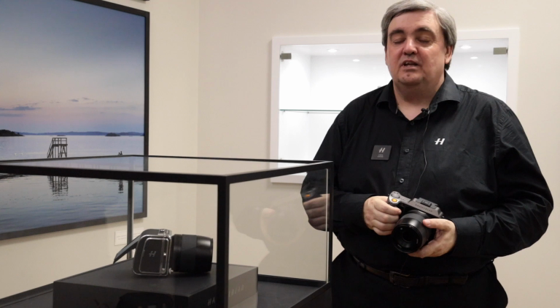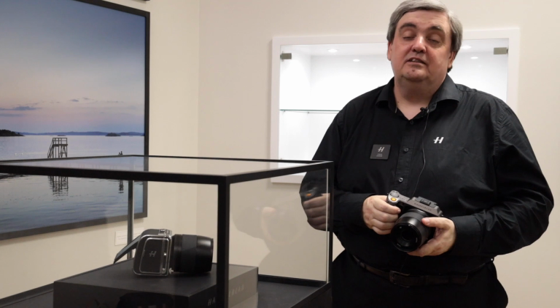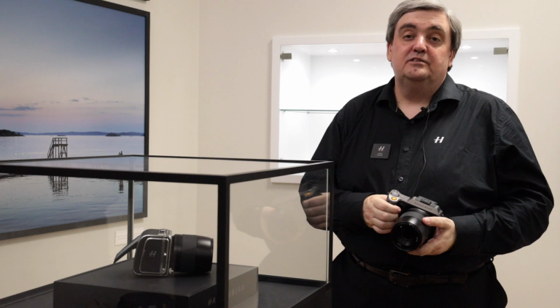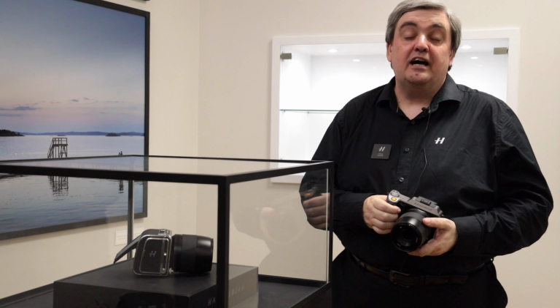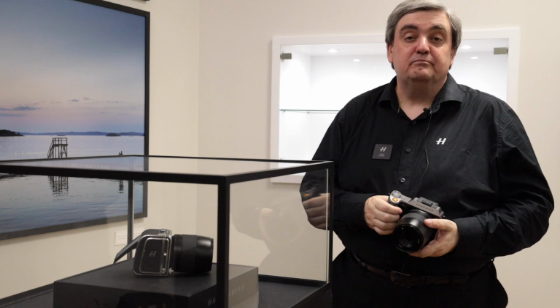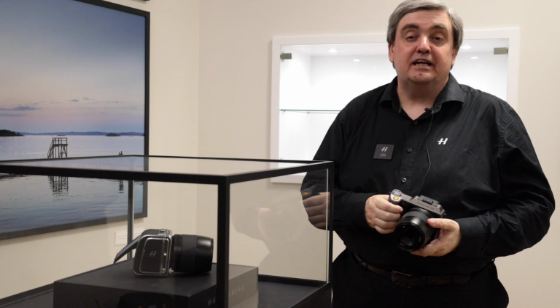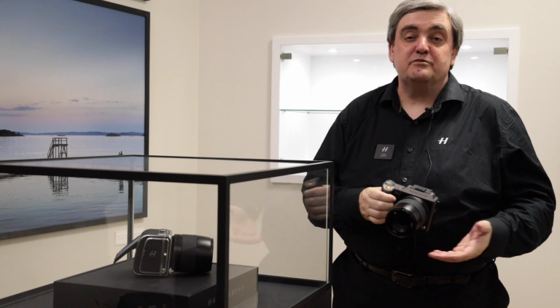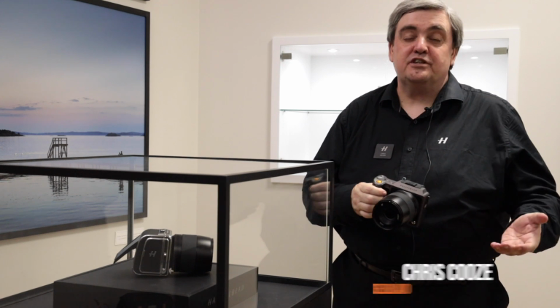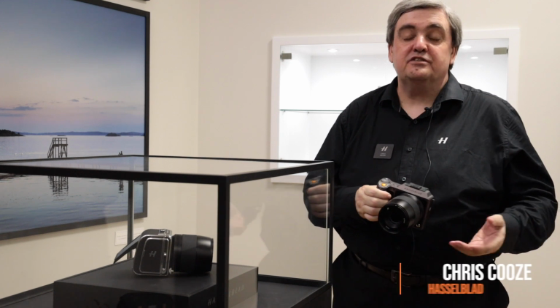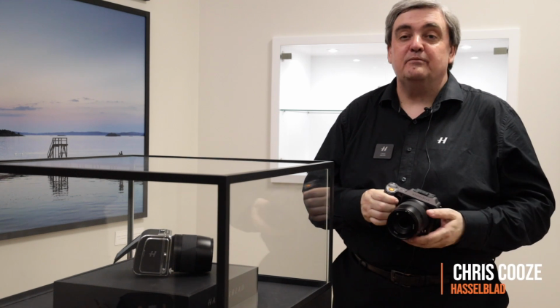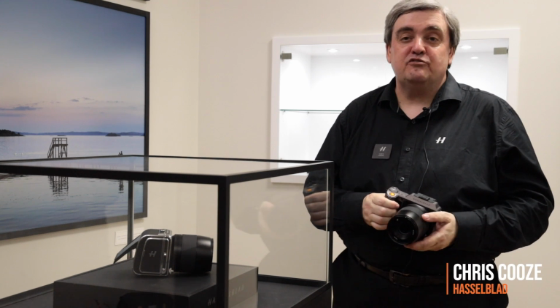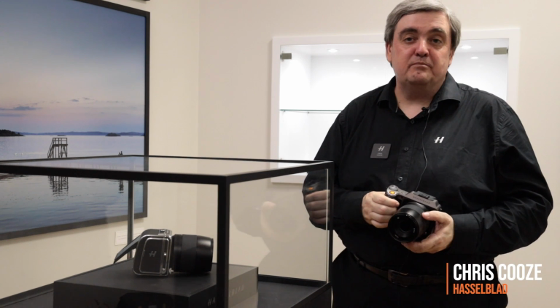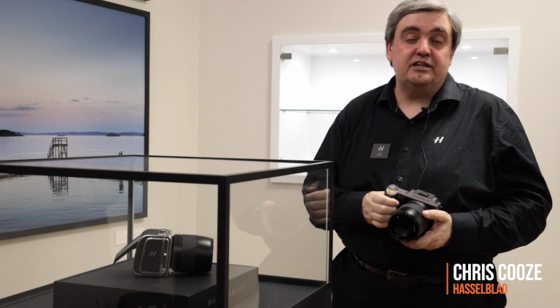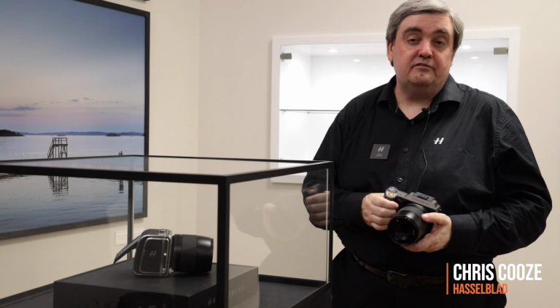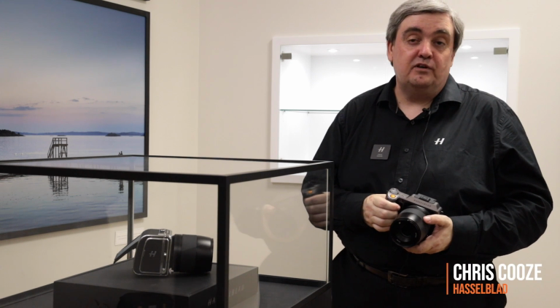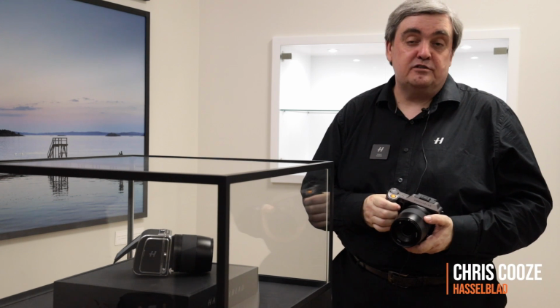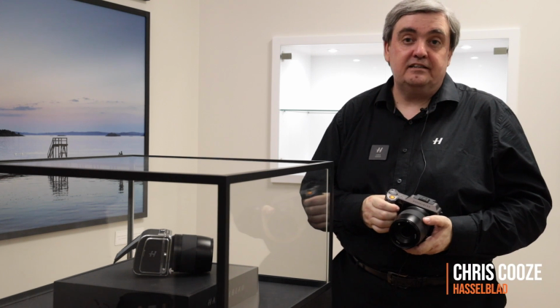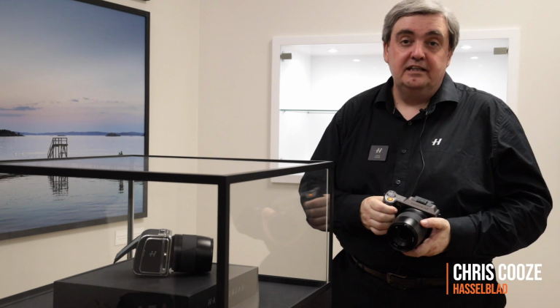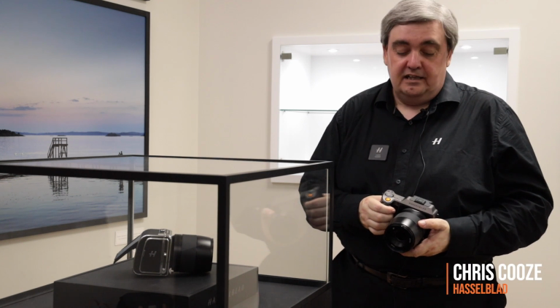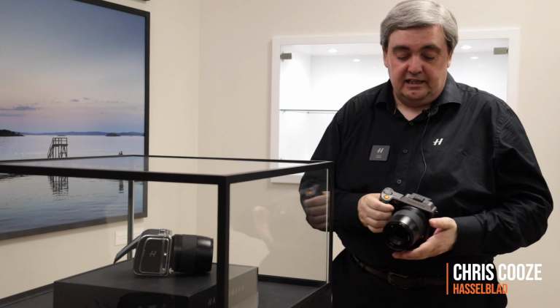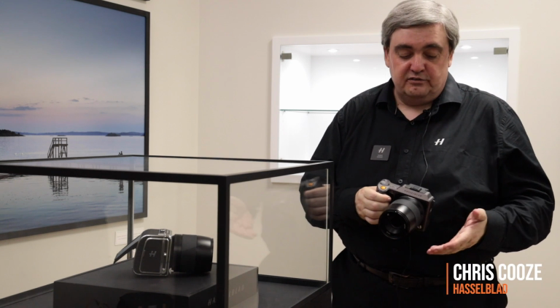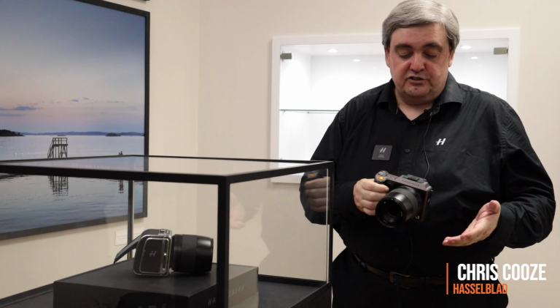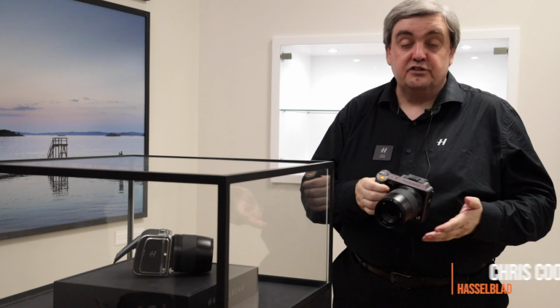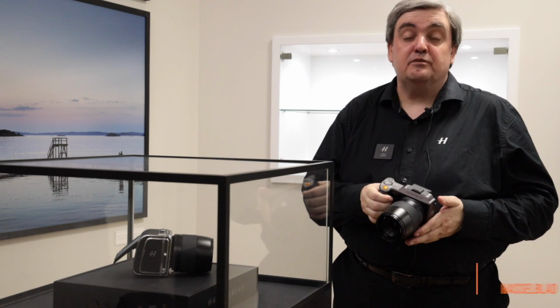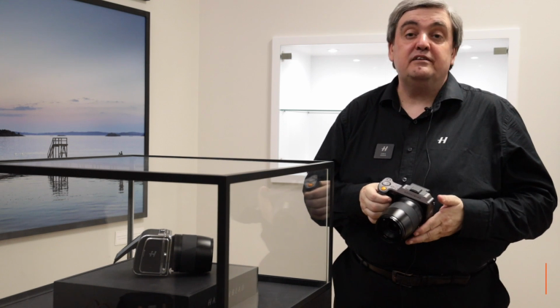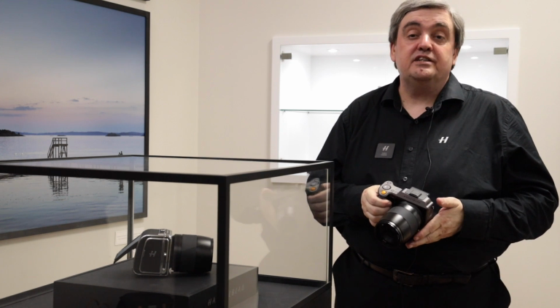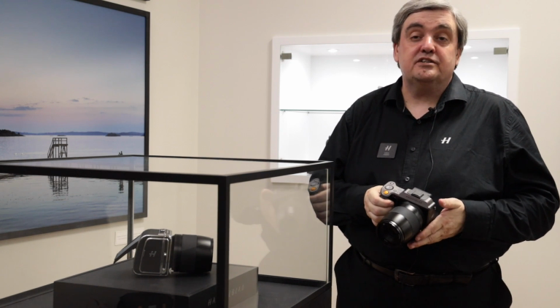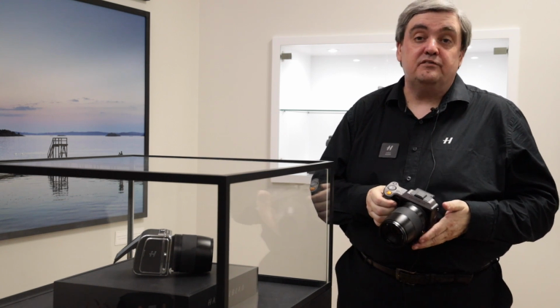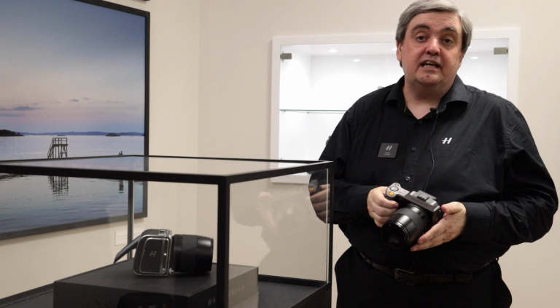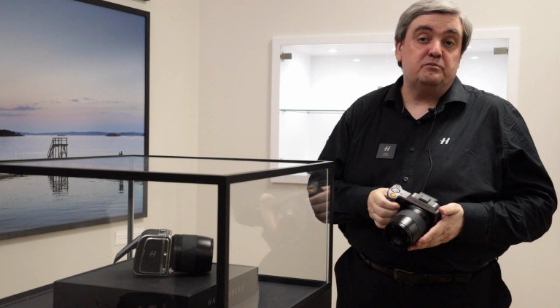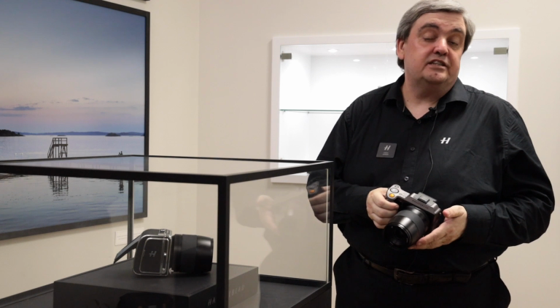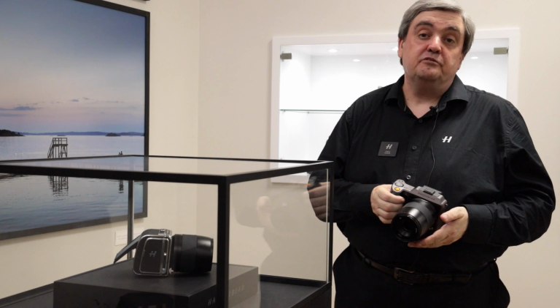Hi, my name is Chris Coos. I'm the training manager for Hasselblad. I'd like to introduce you to the main features of the X1D2.